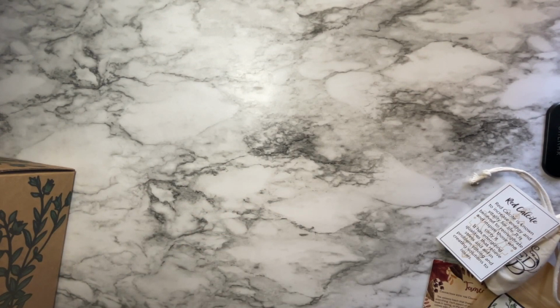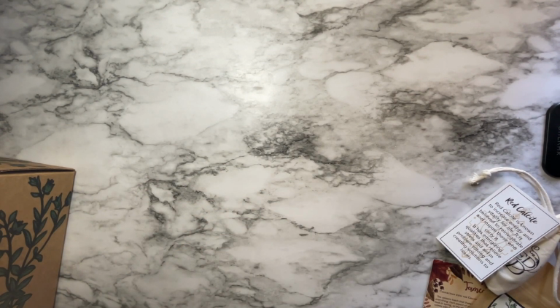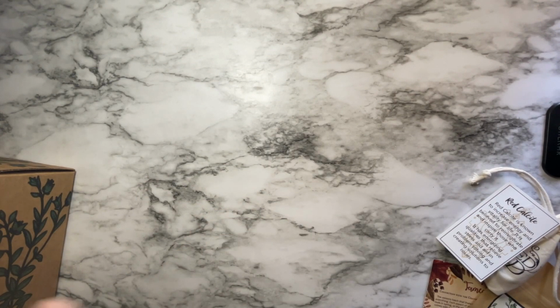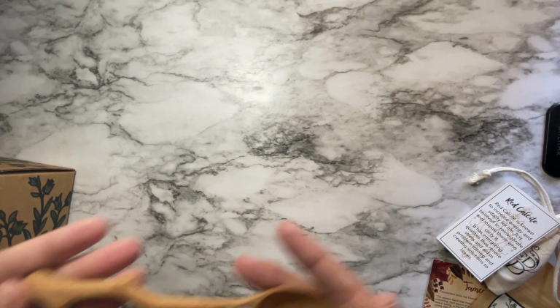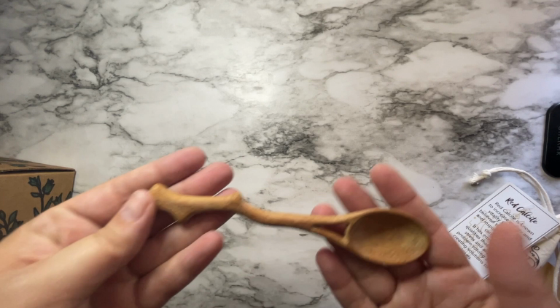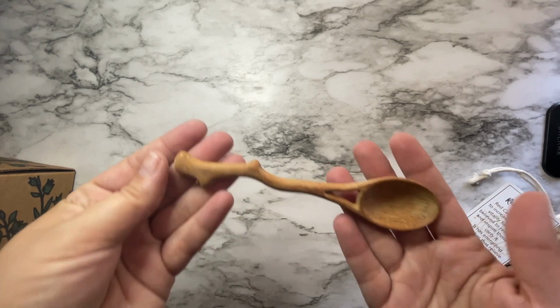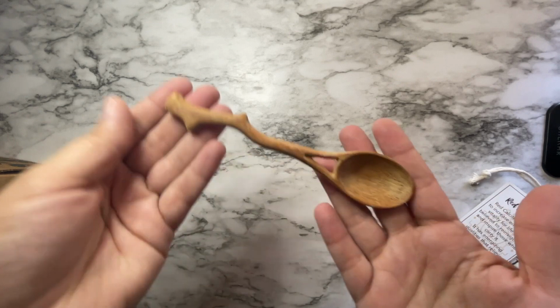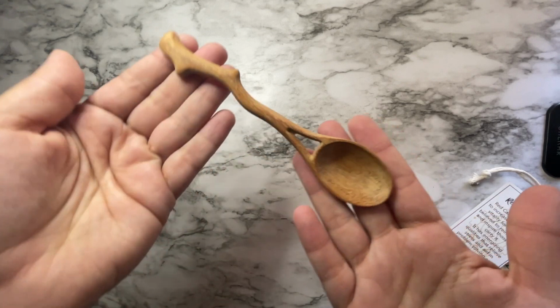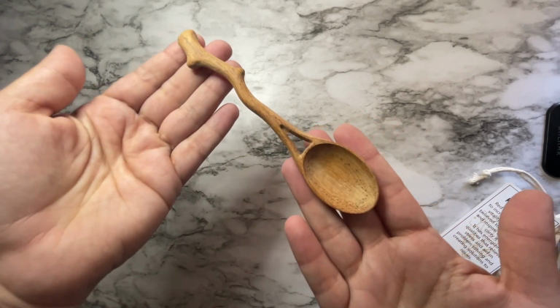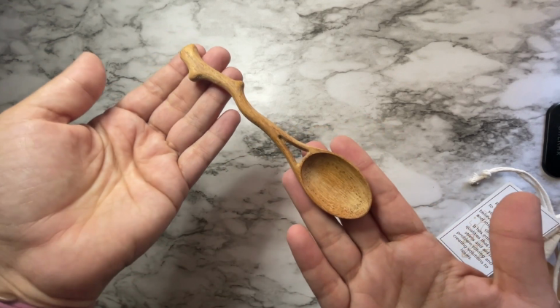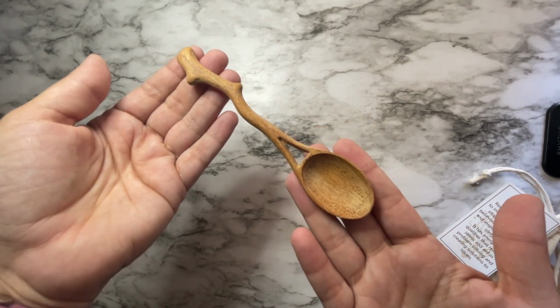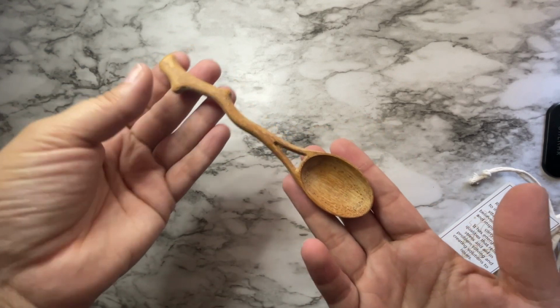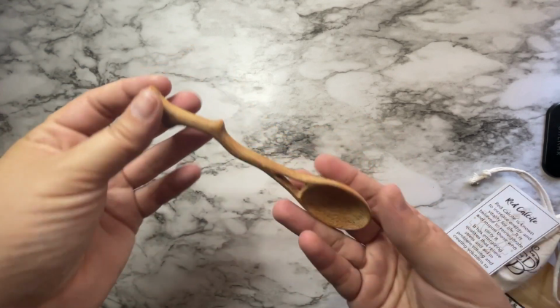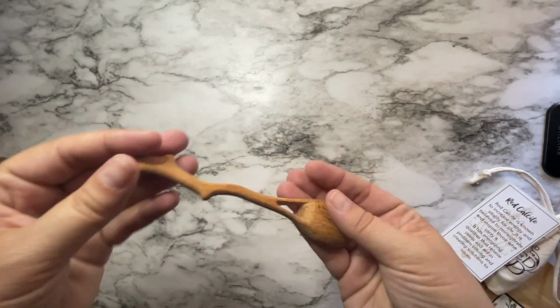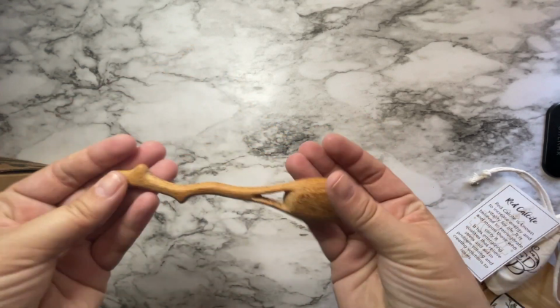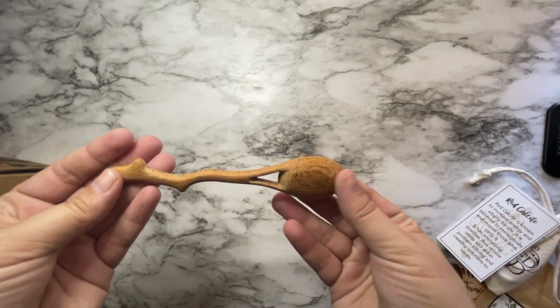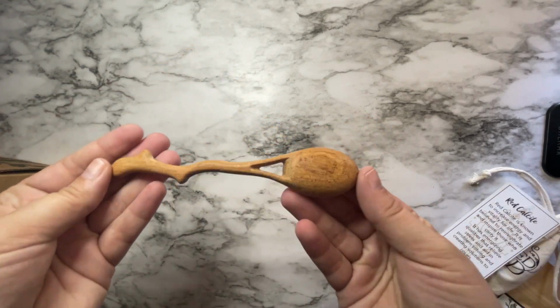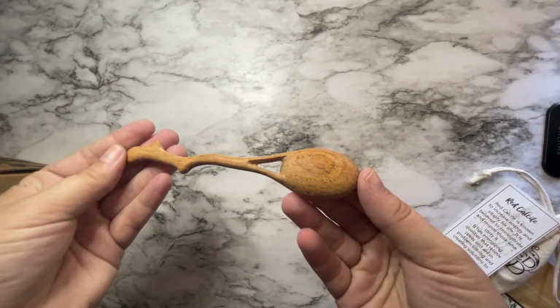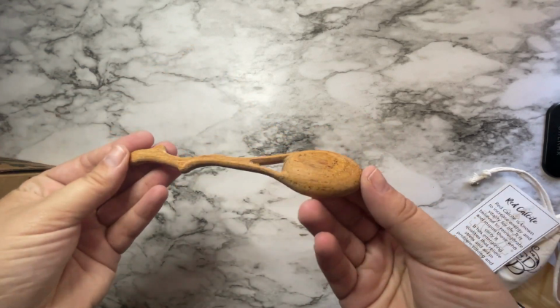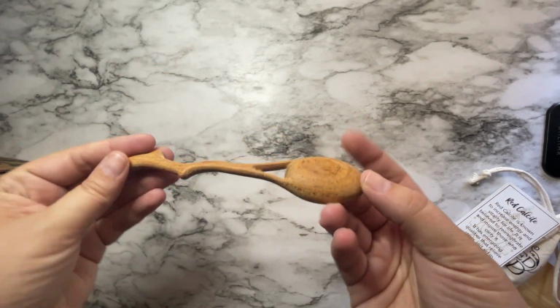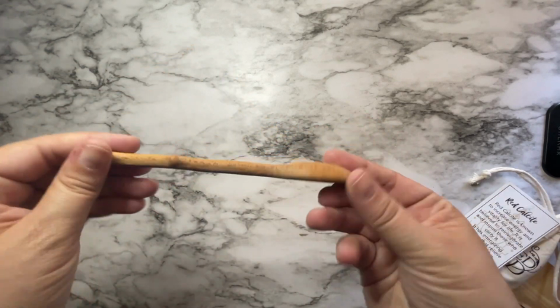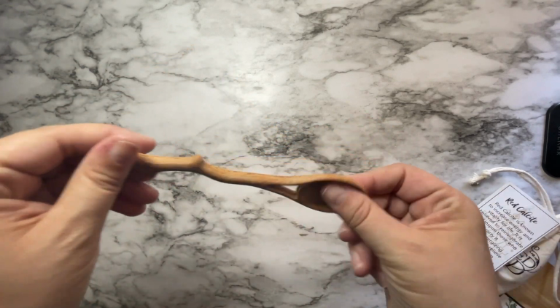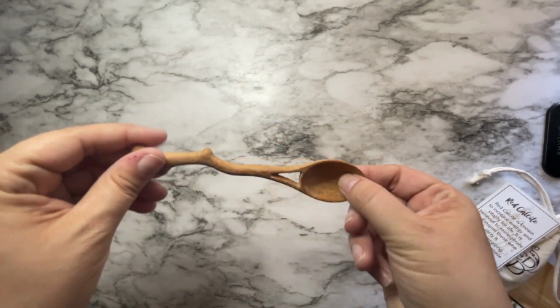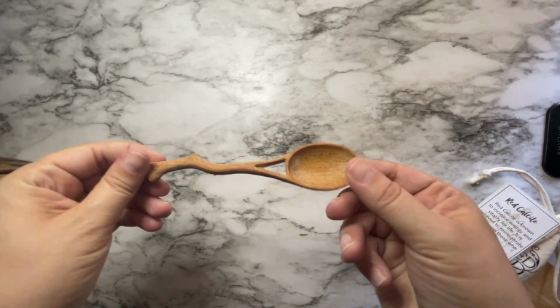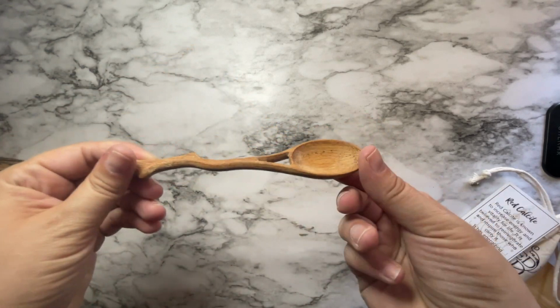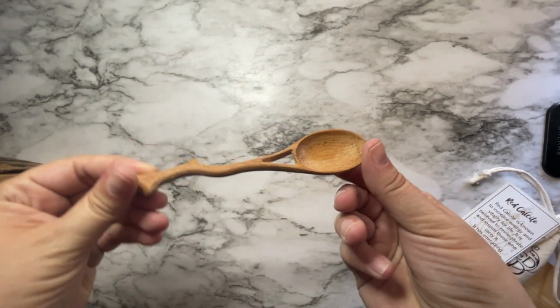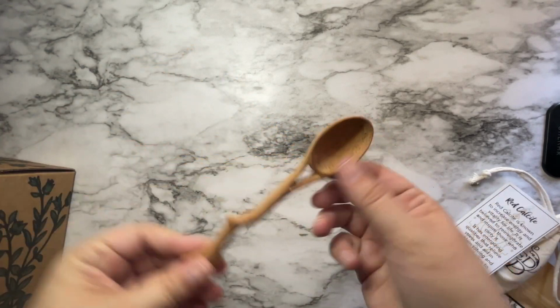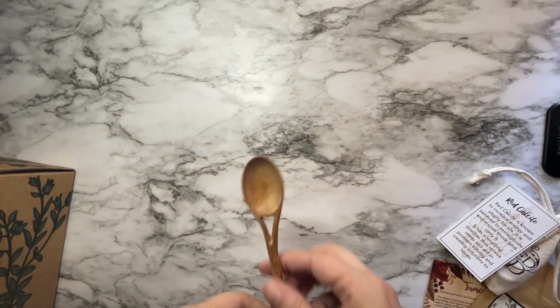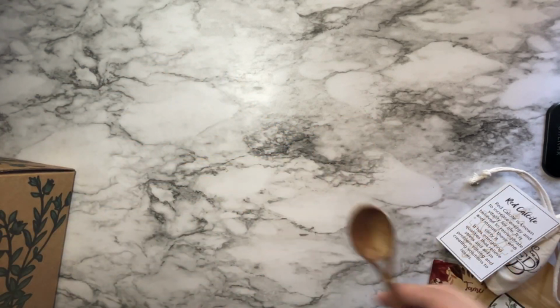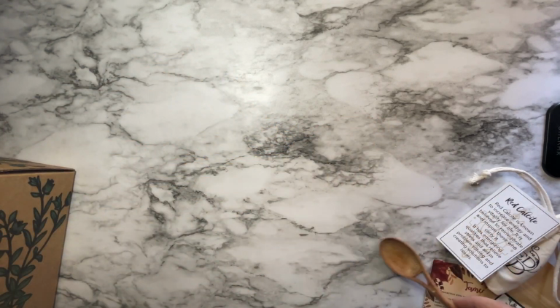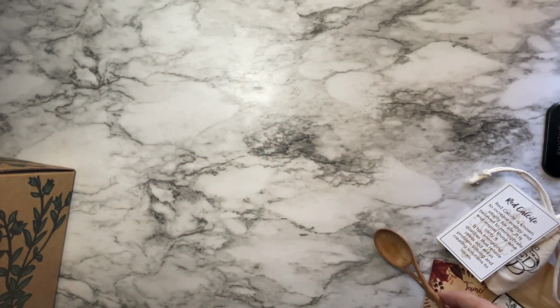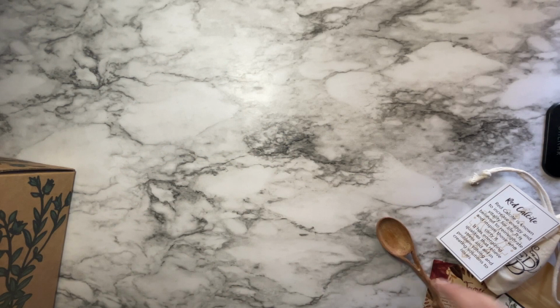I have this little wooden spoon — that's adorable — for getting herbs.